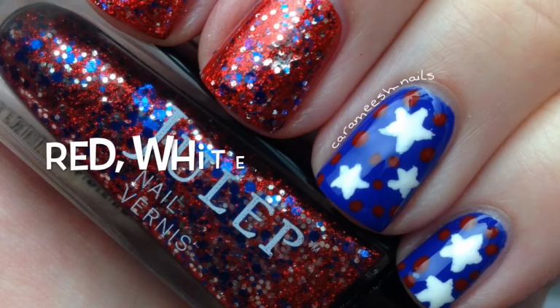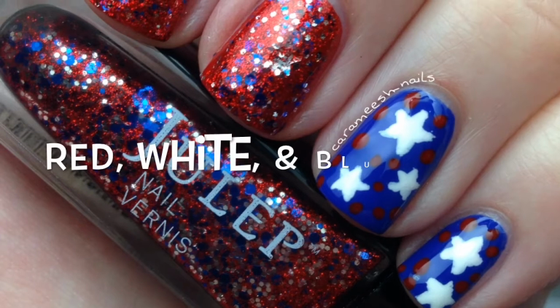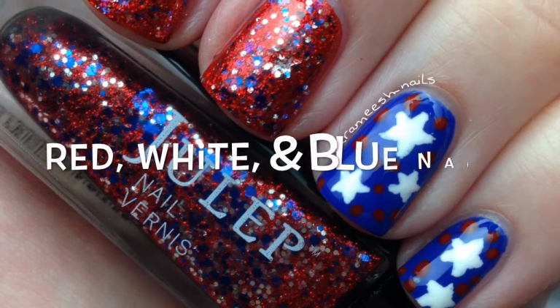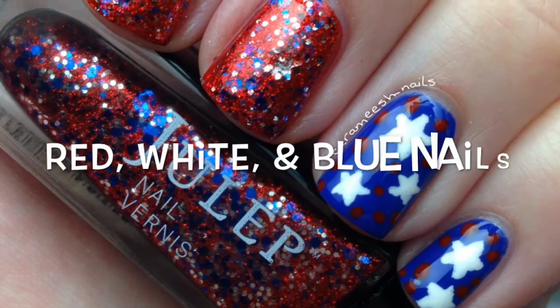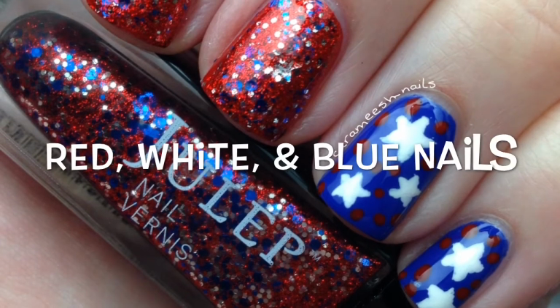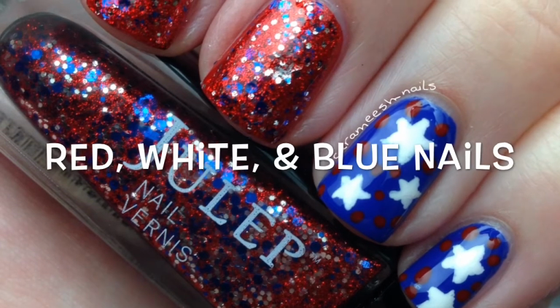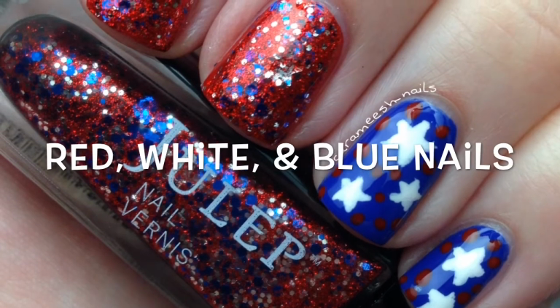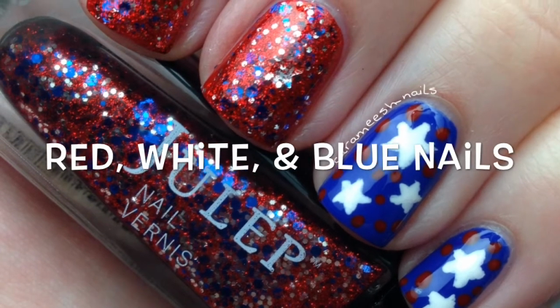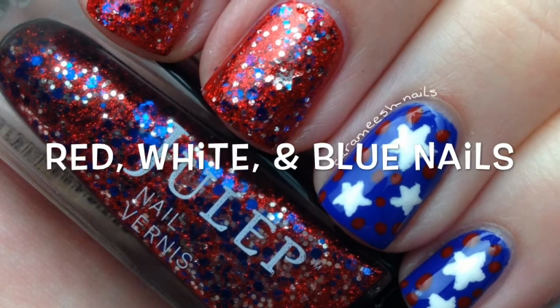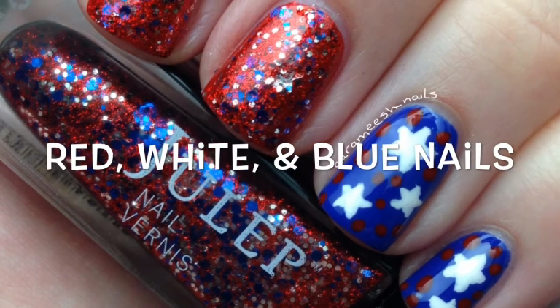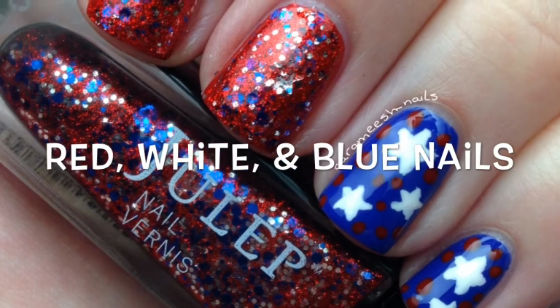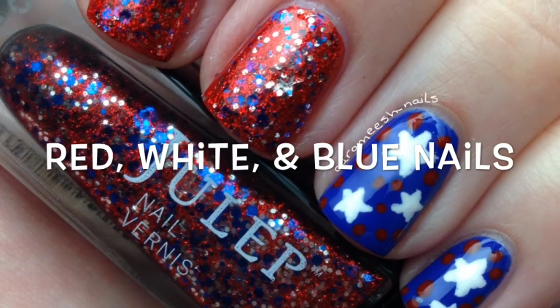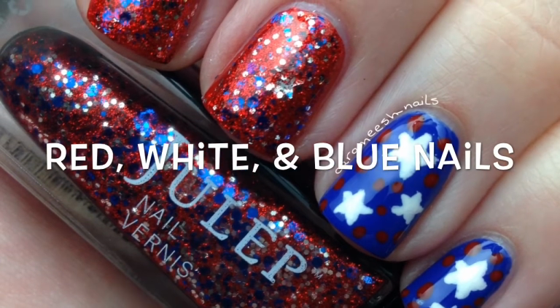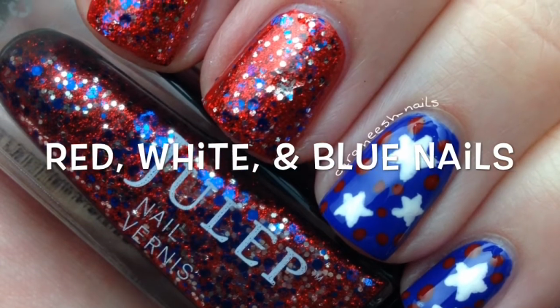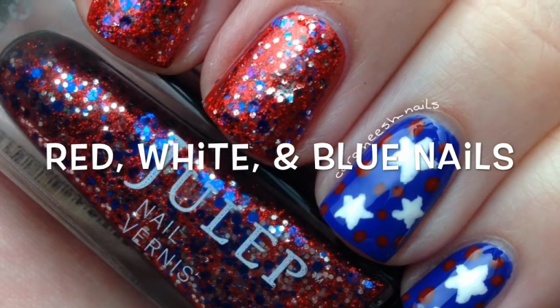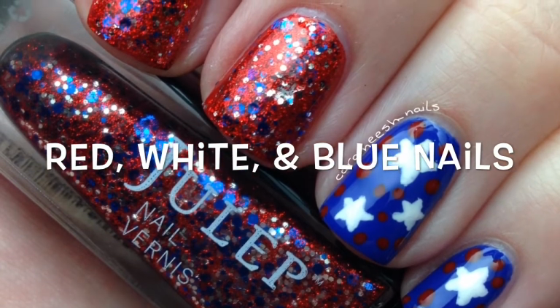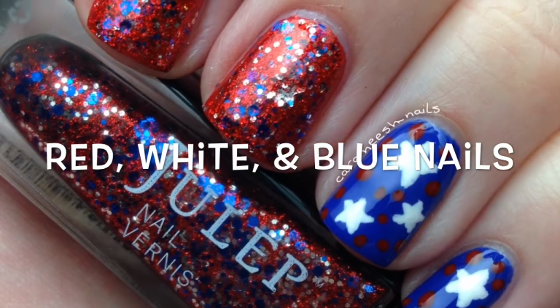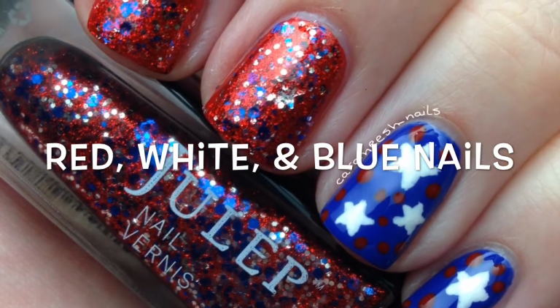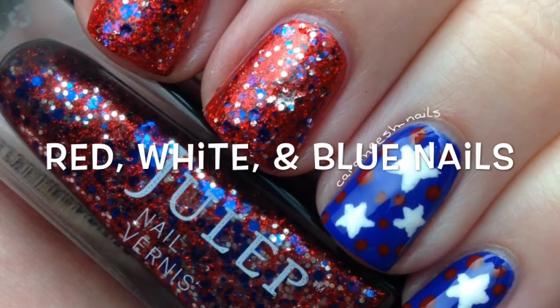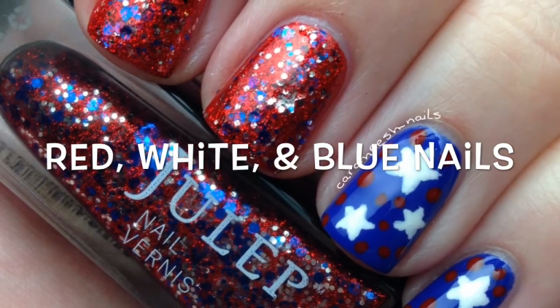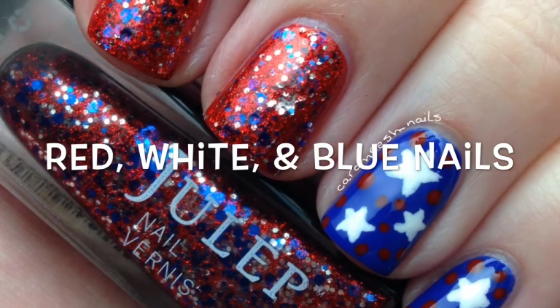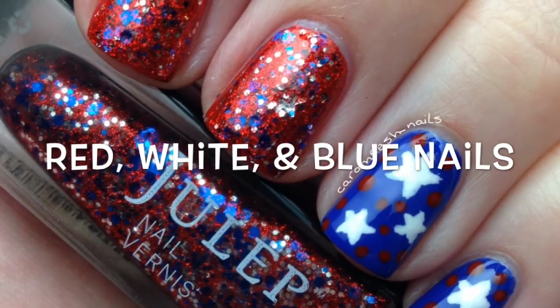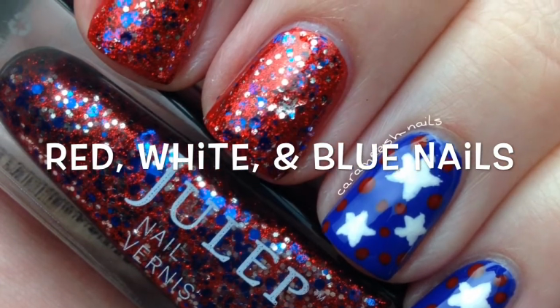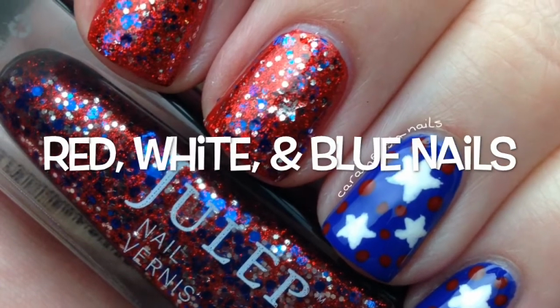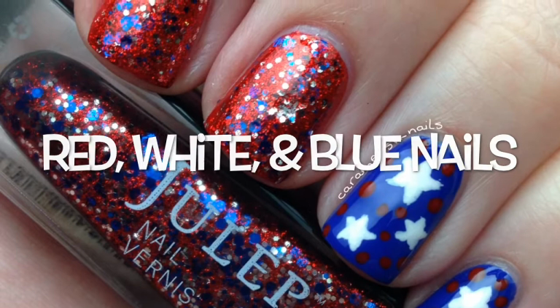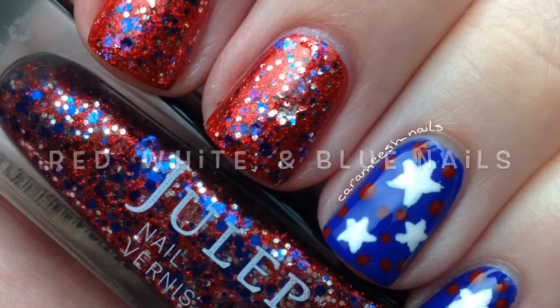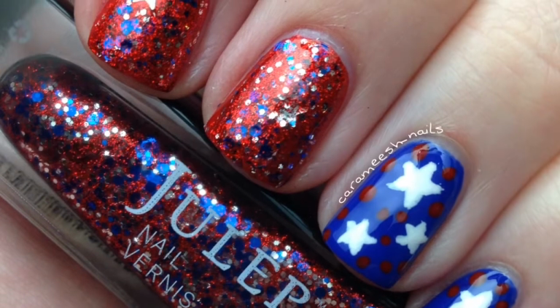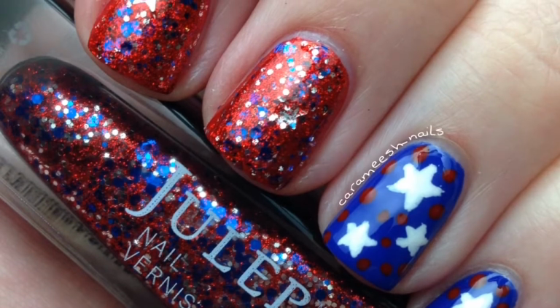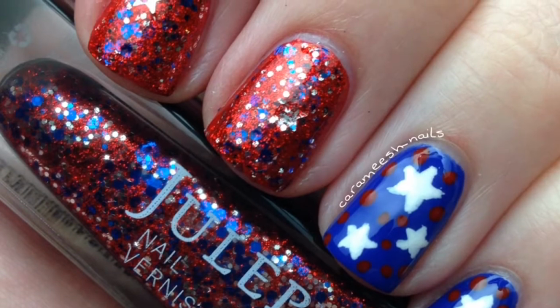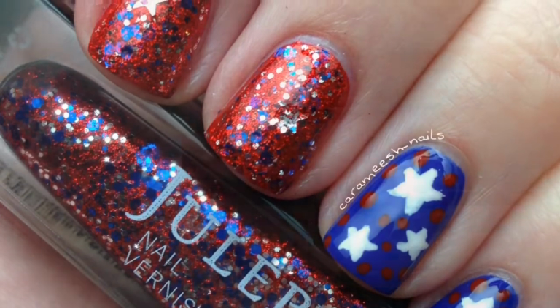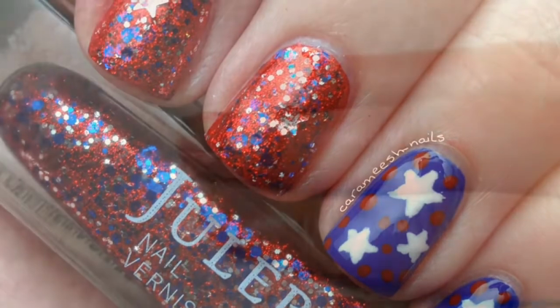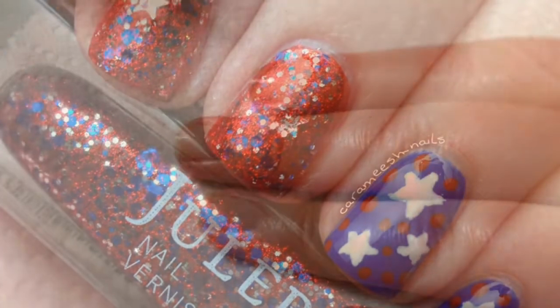Hi everyone! I know it's a little late, but here are some red, white, and blue nails for 4th of July, or if you're just feeling festive.